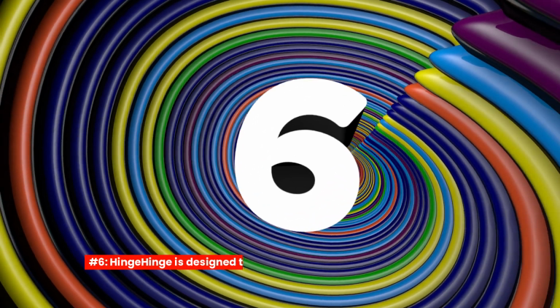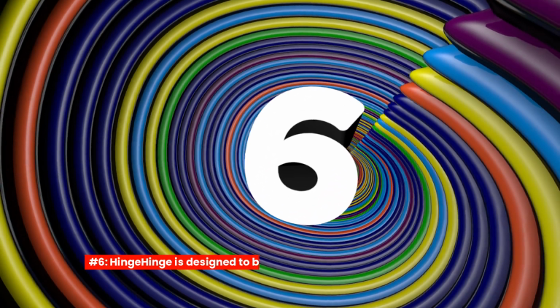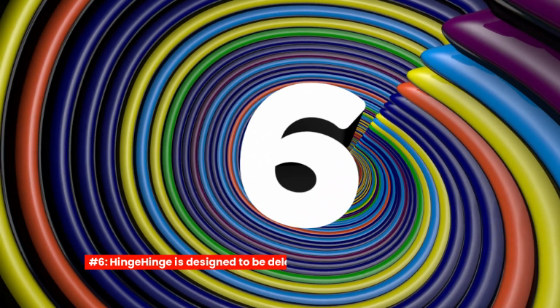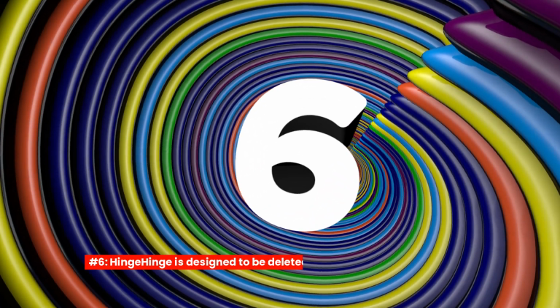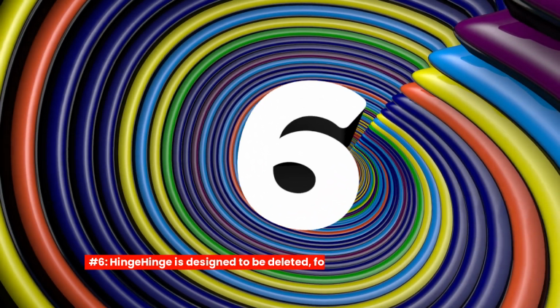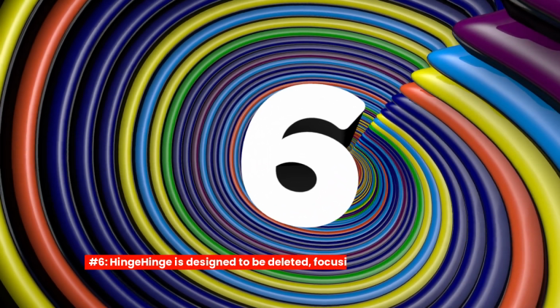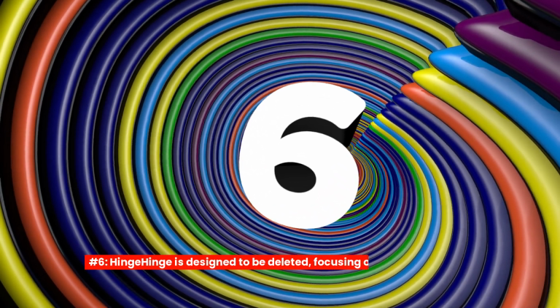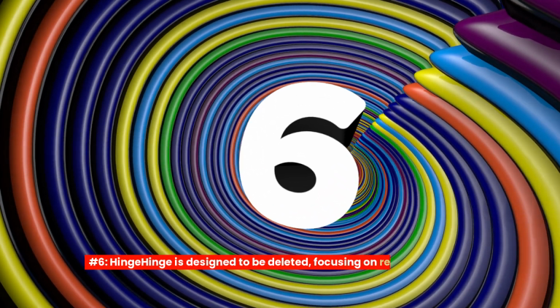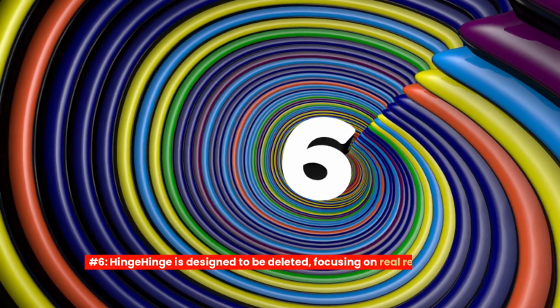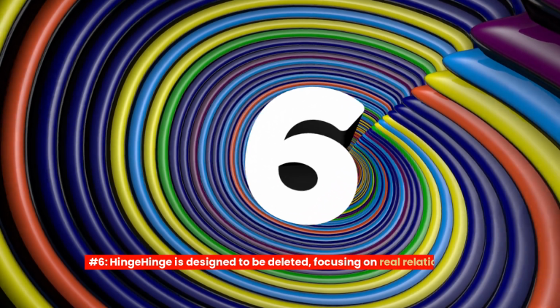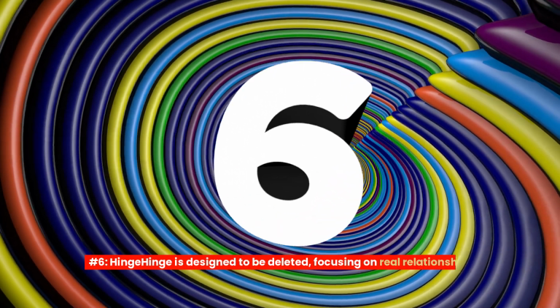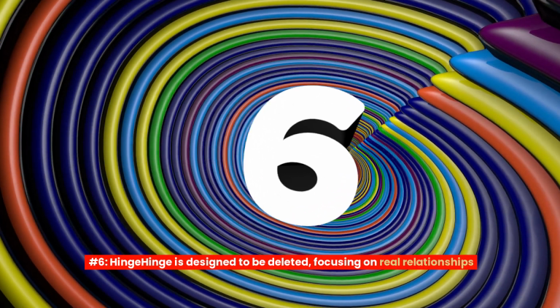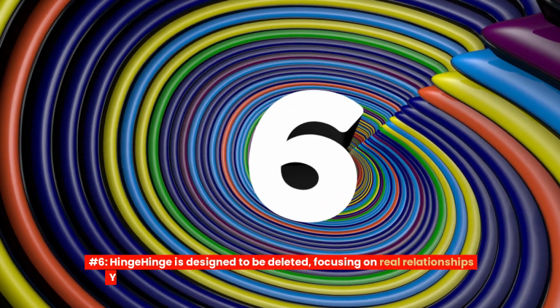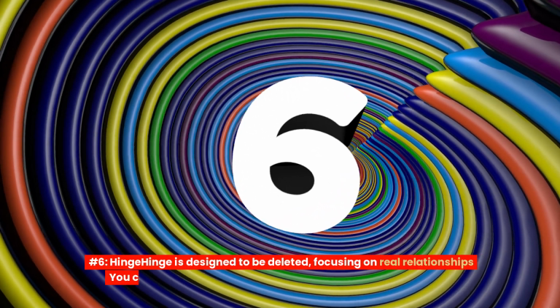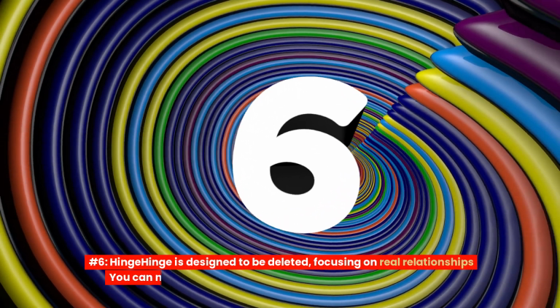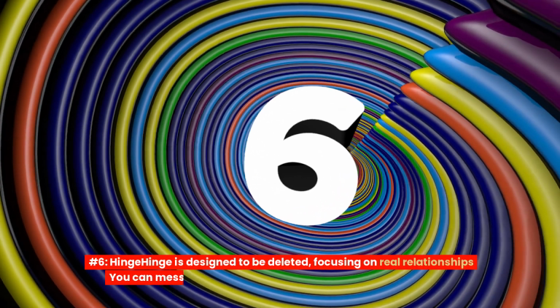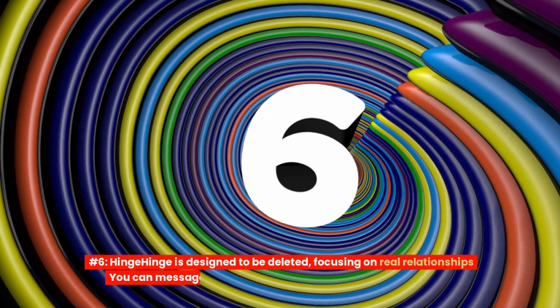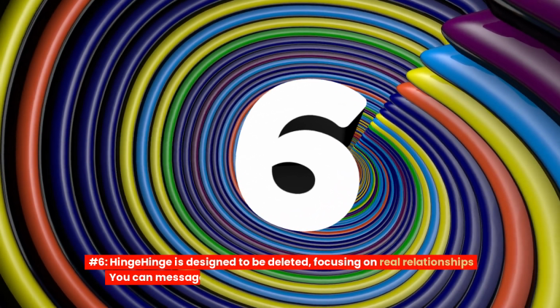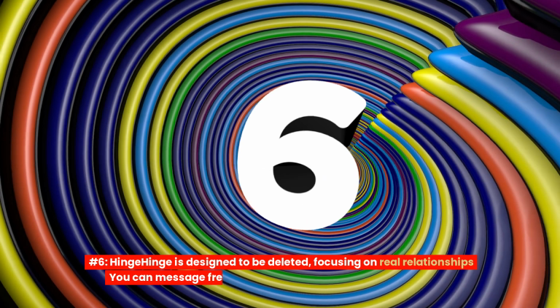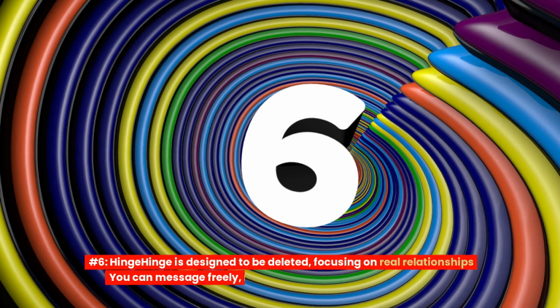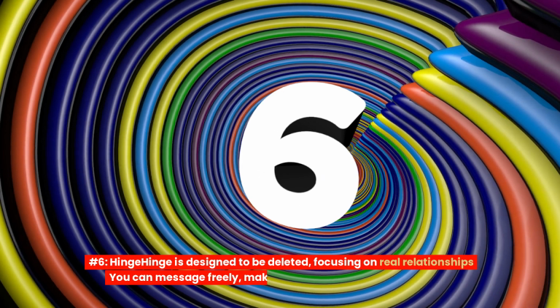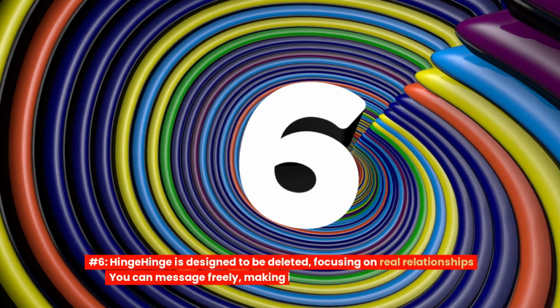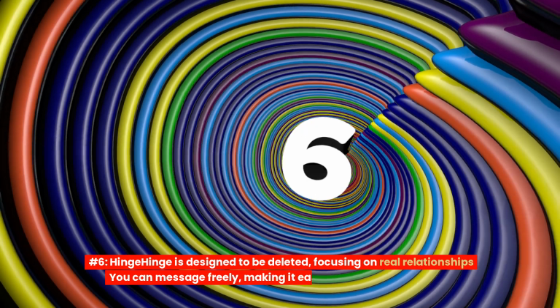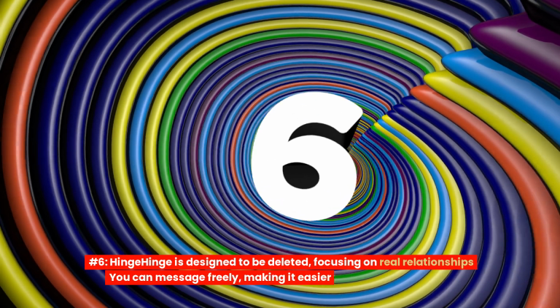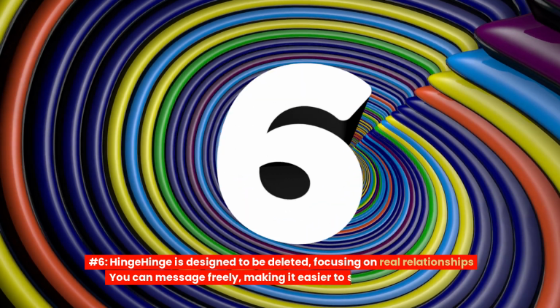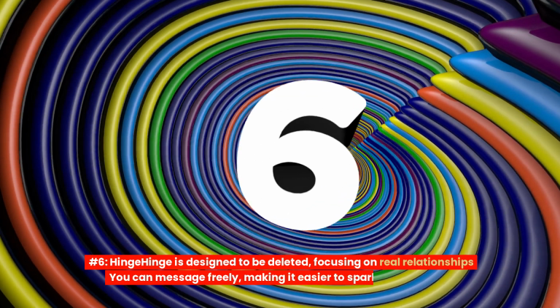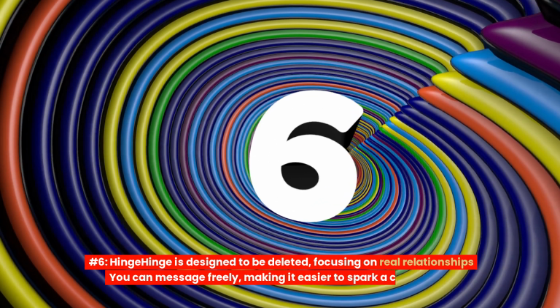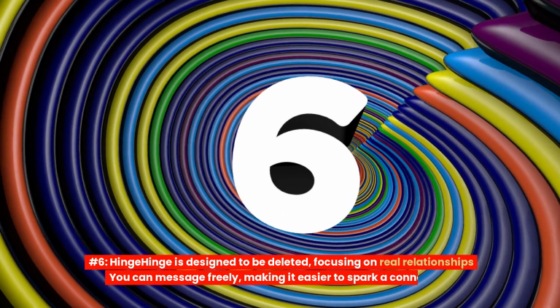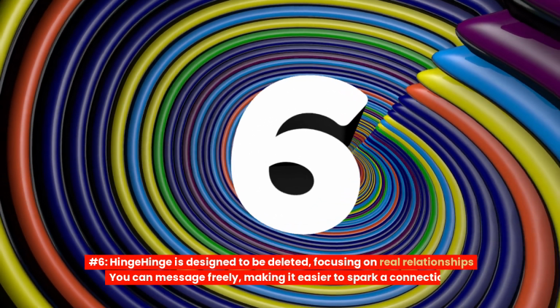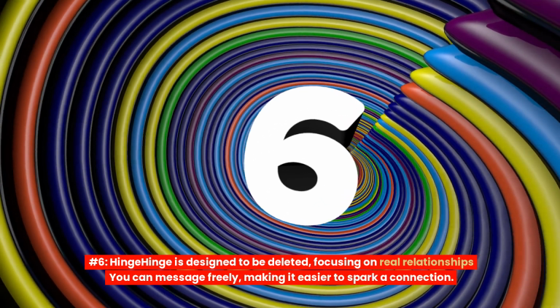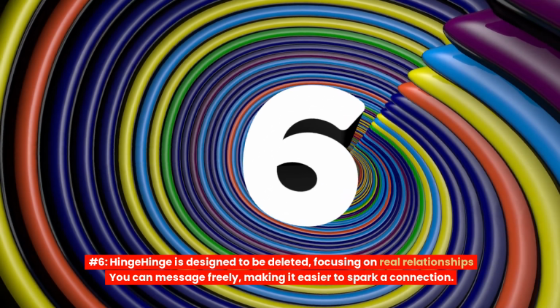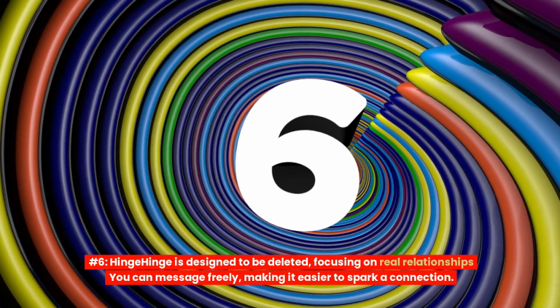Number 6: Hinge. Hinge is designed to be deleted, focusing on real relationships. You can message freely, making it easier to spark a connection.